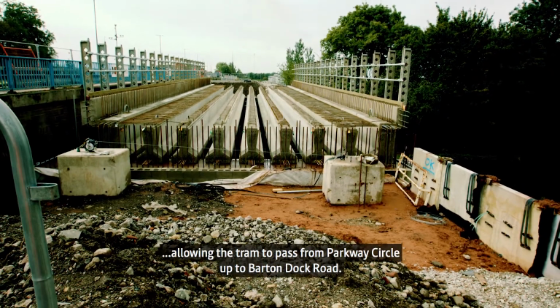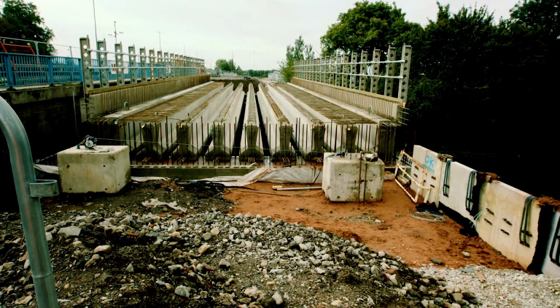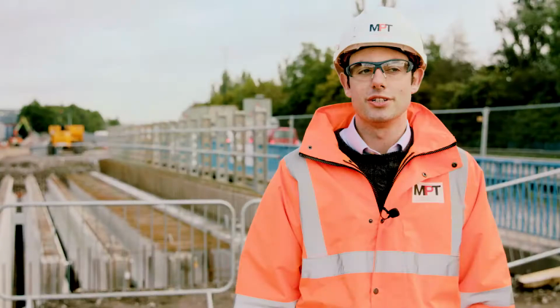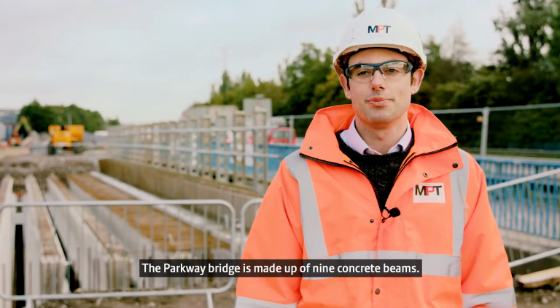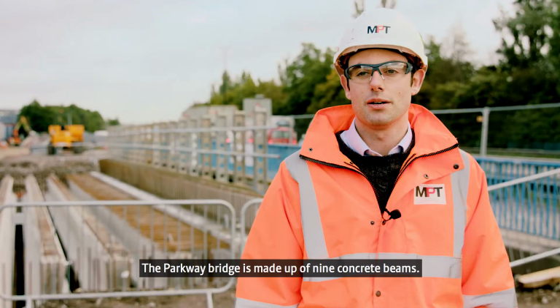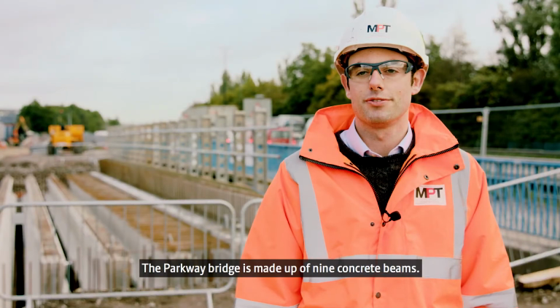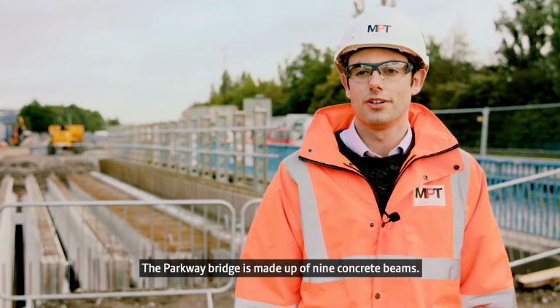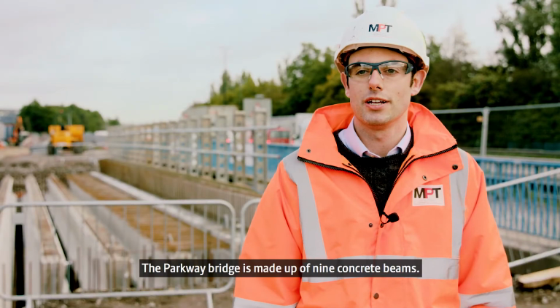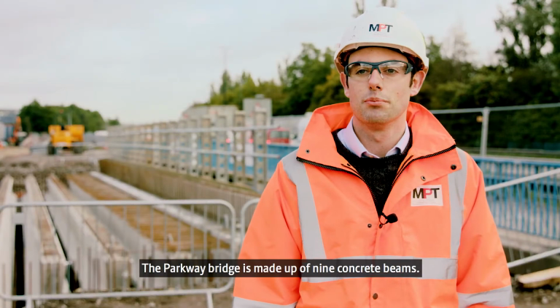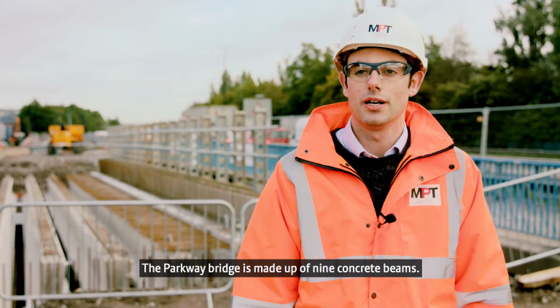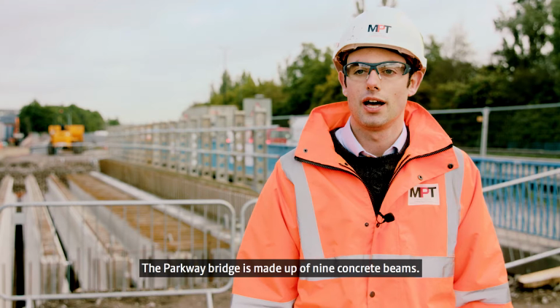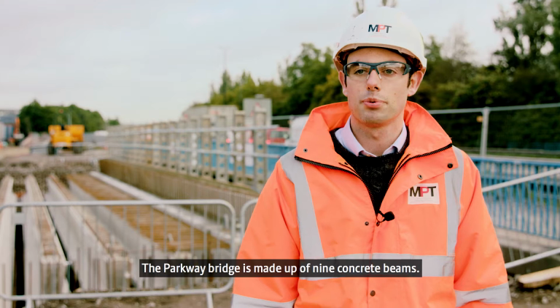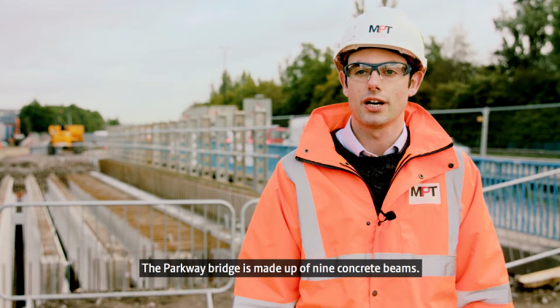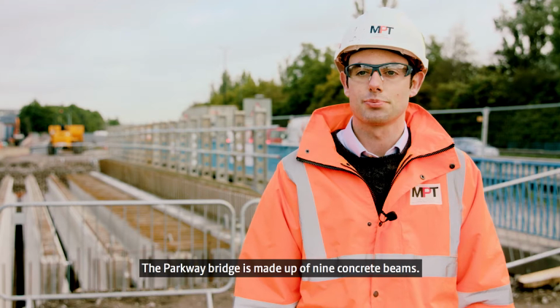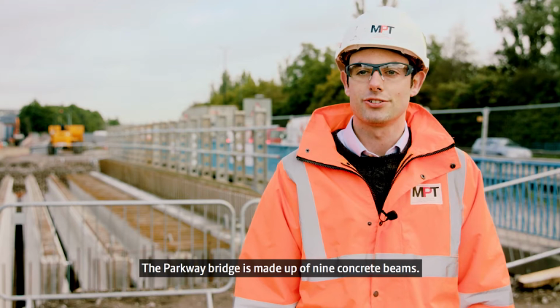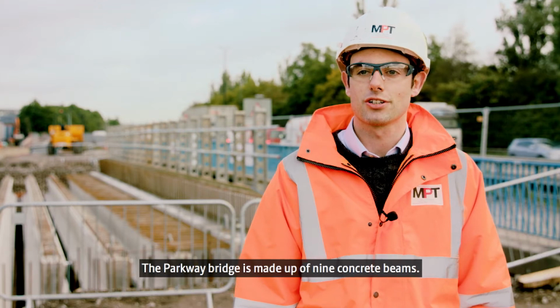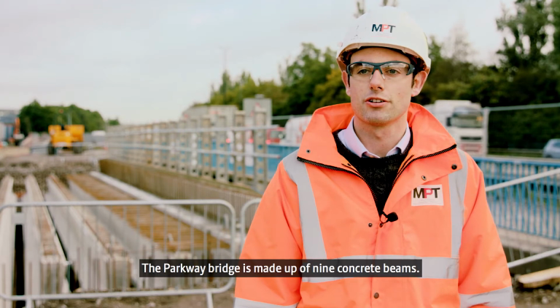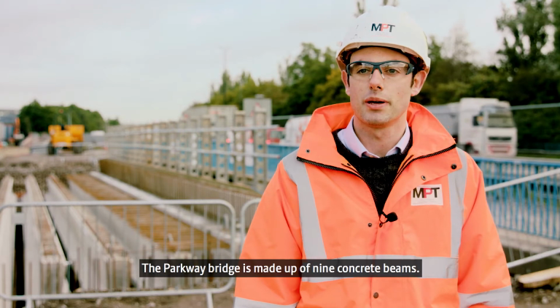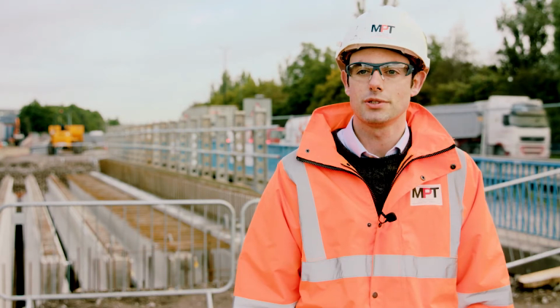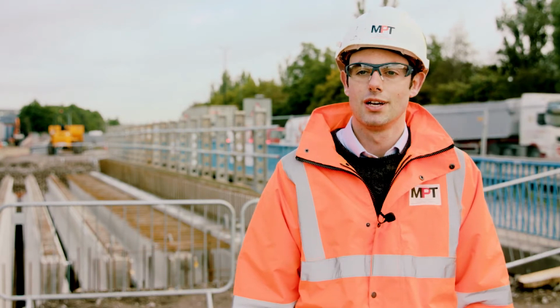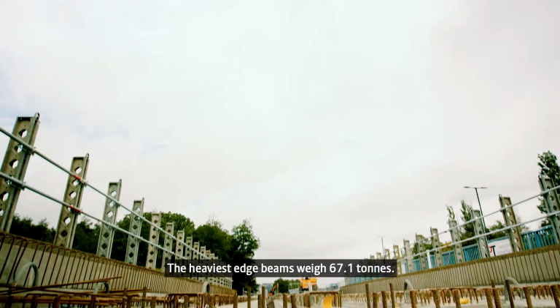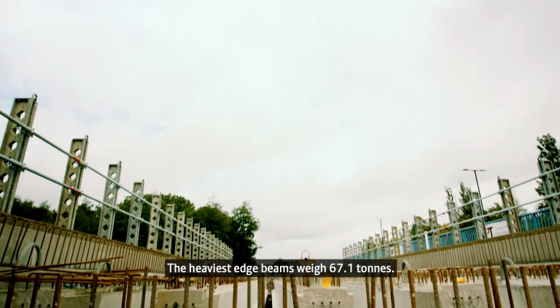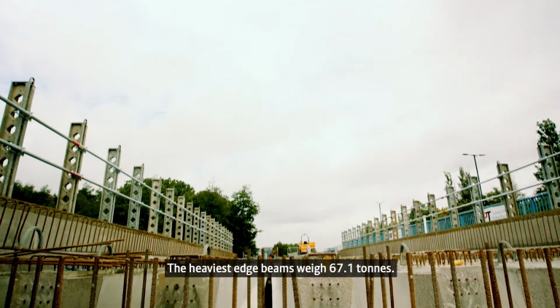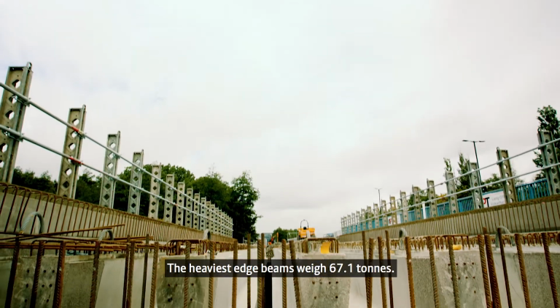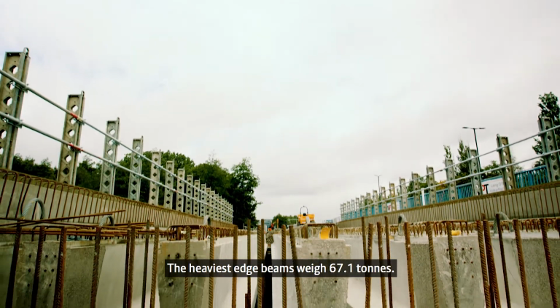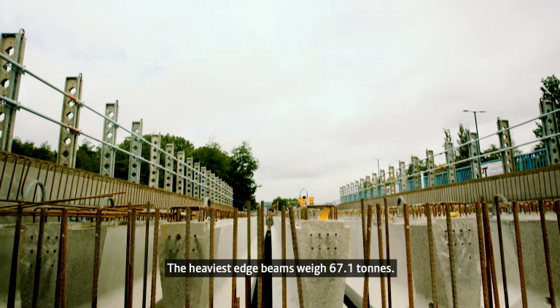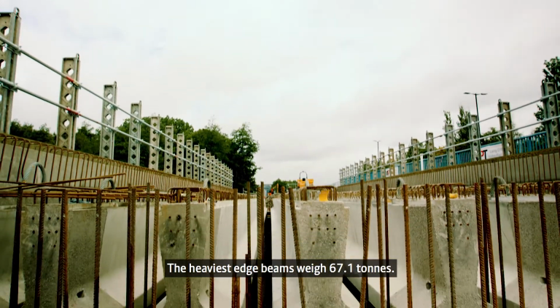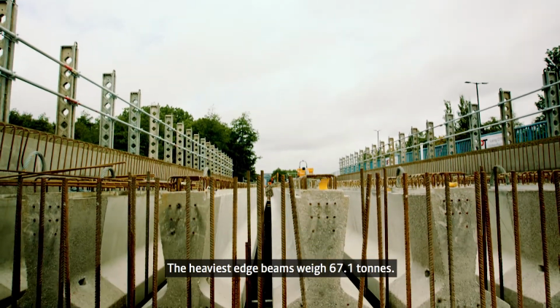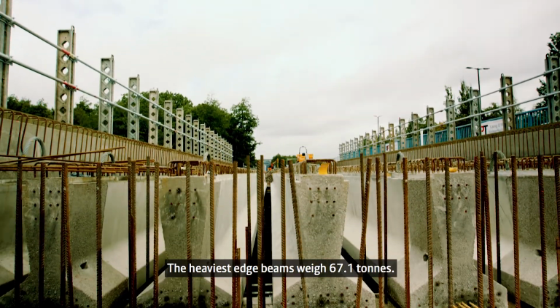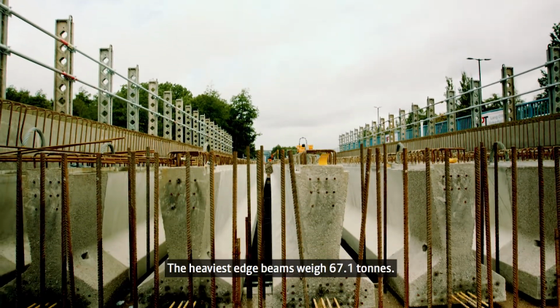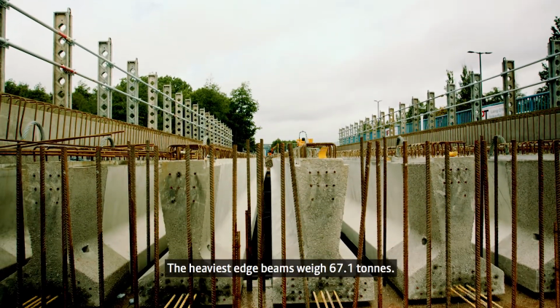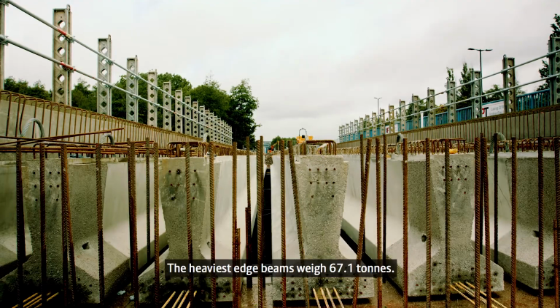Parkway Bridge is made up of nine precast, pre-stressed concrete beams. The heaviest edge beams weigh 67.1 tonnes.